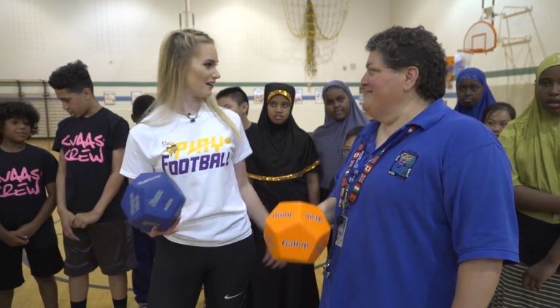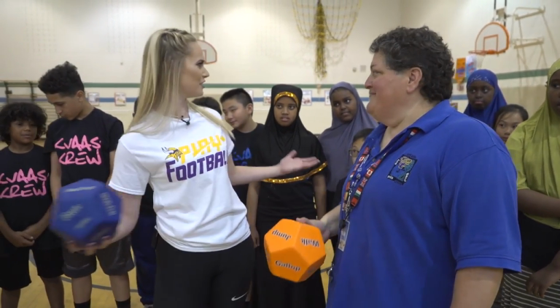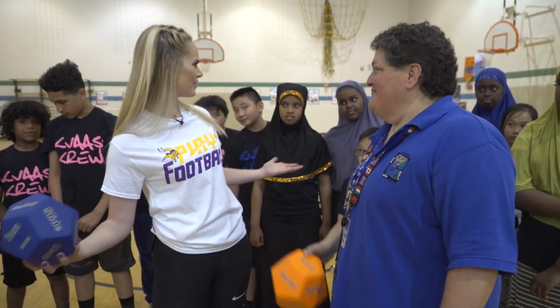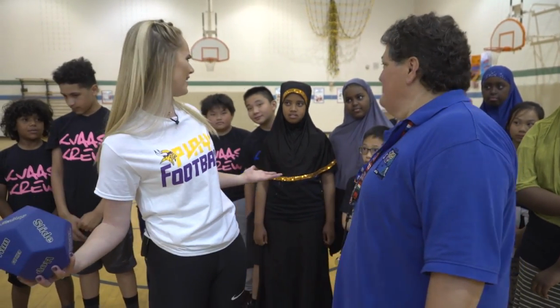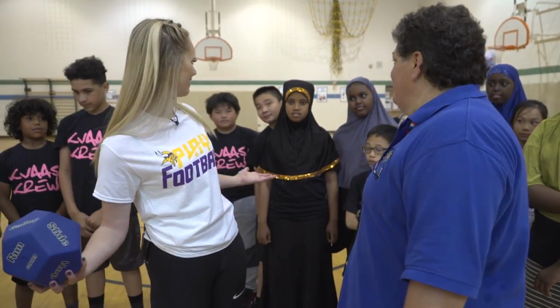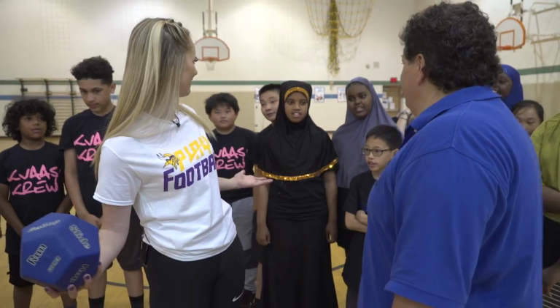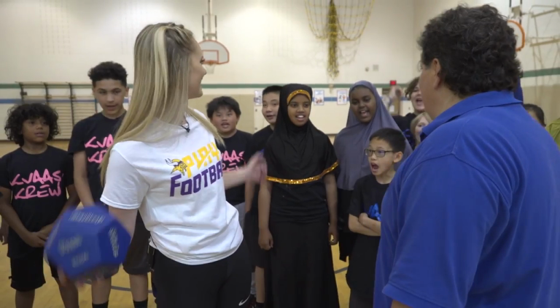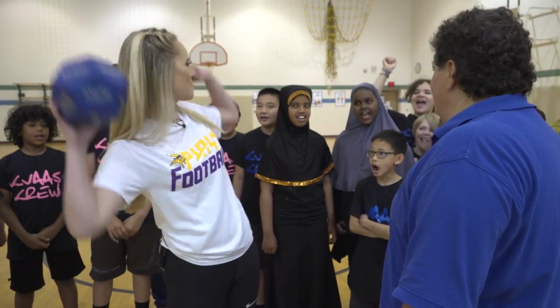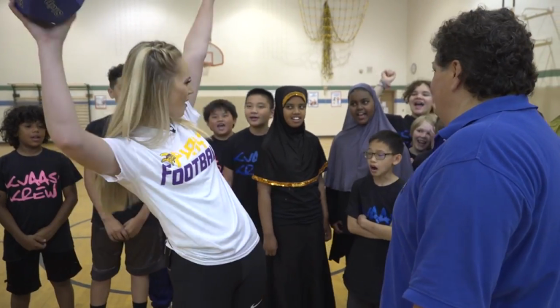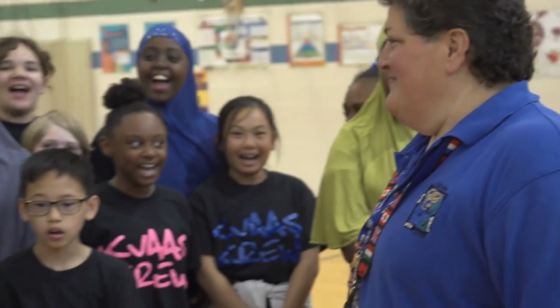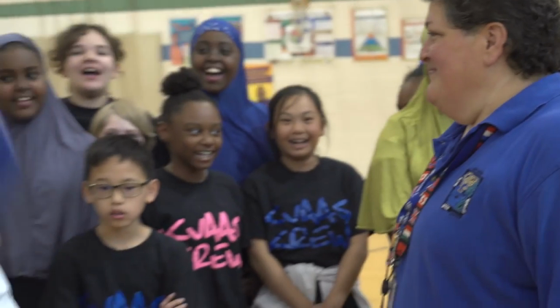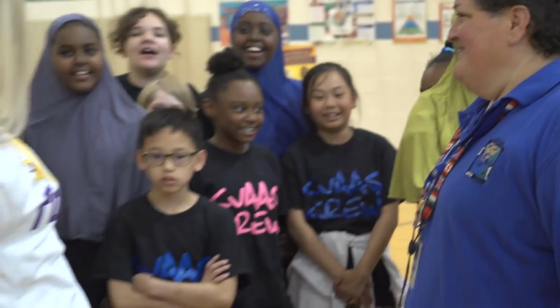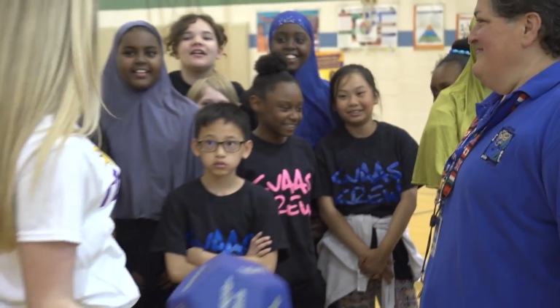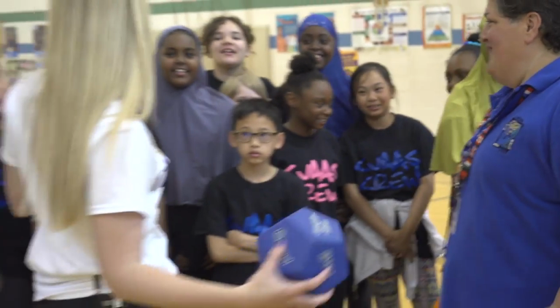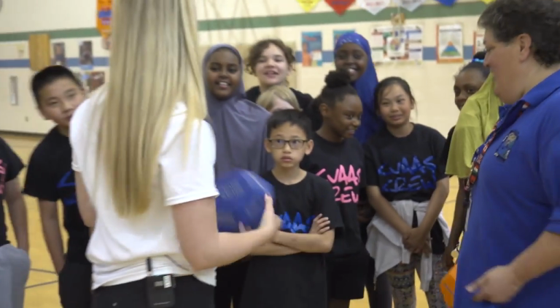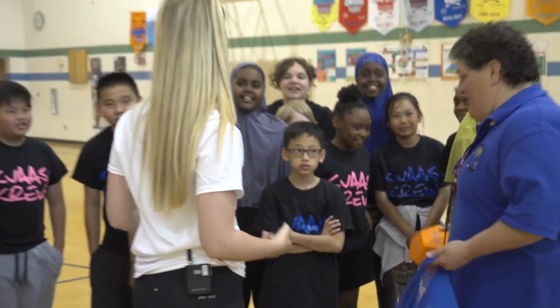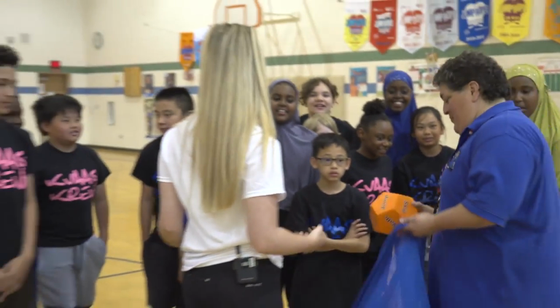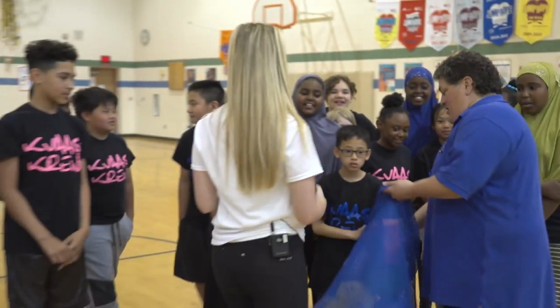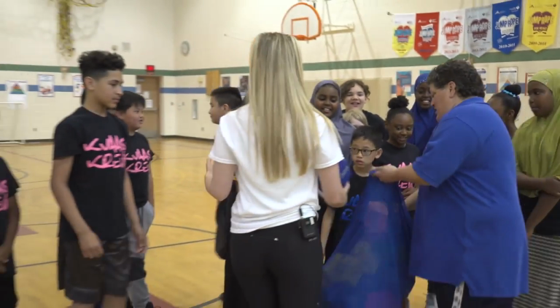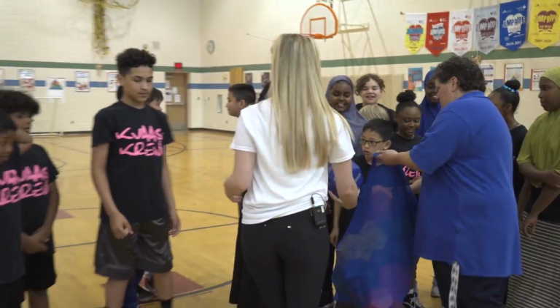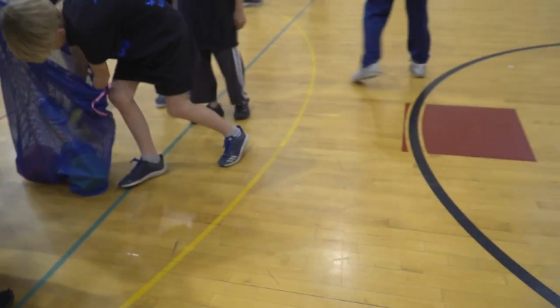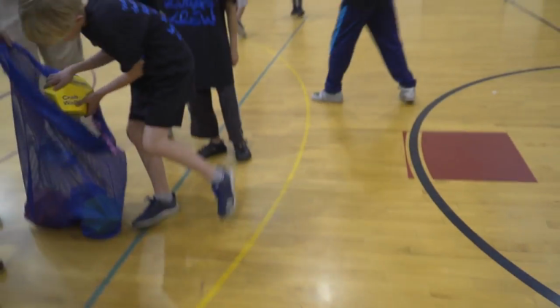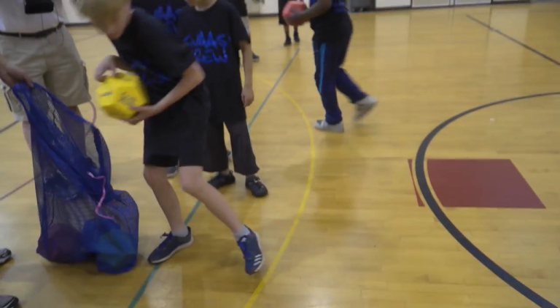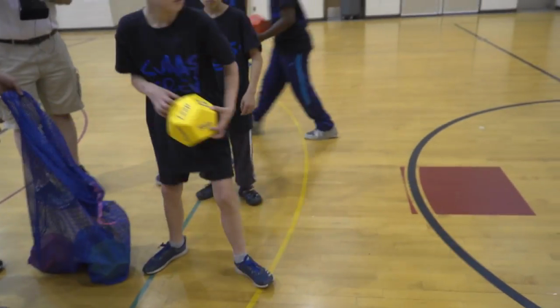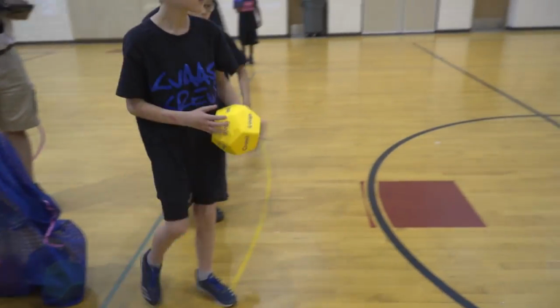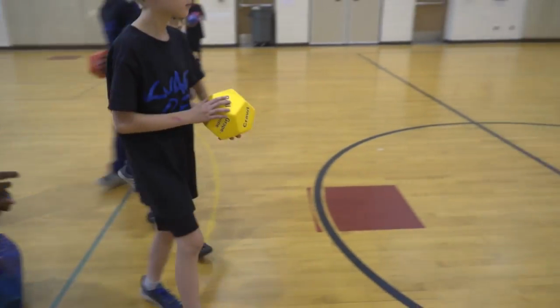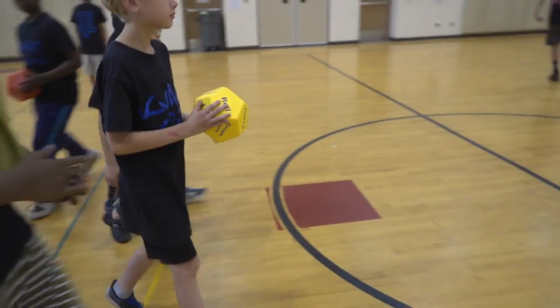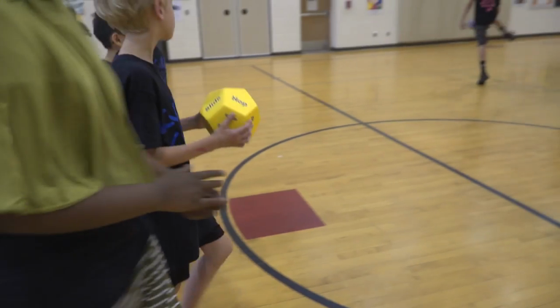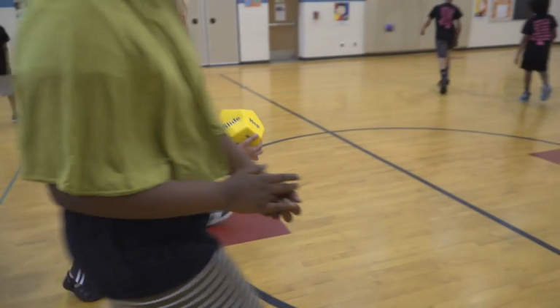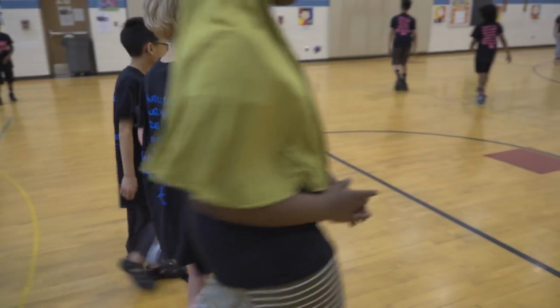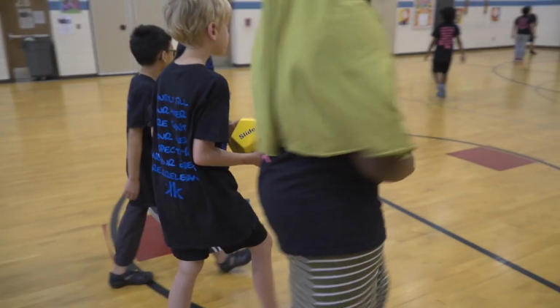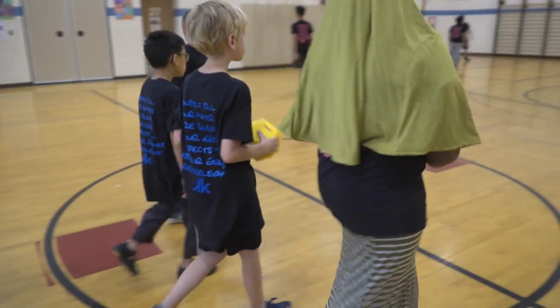All right, are you kids ready? Yeah! Let's go! All right, grab your partners and grab a ball. Grab your threes or twos.